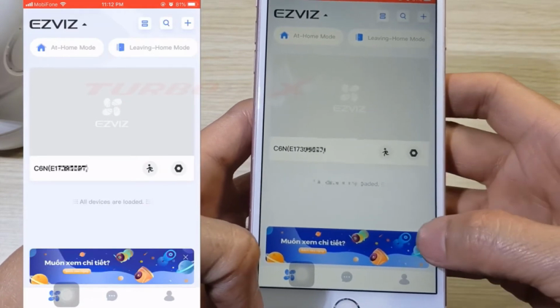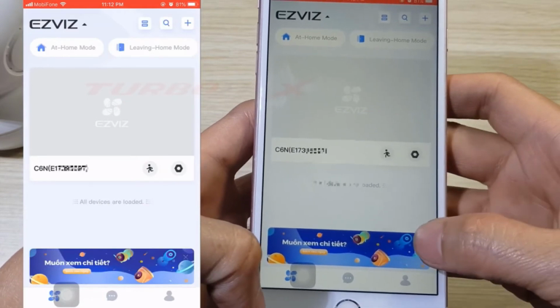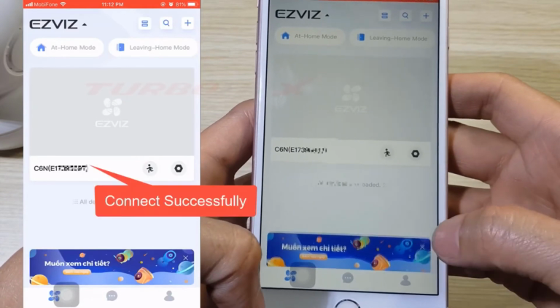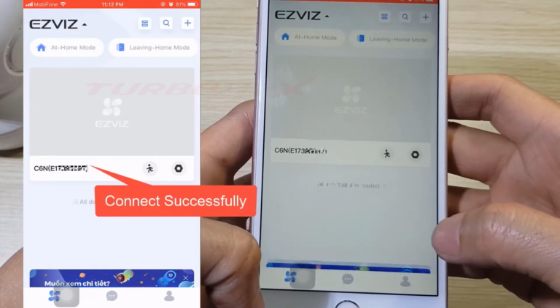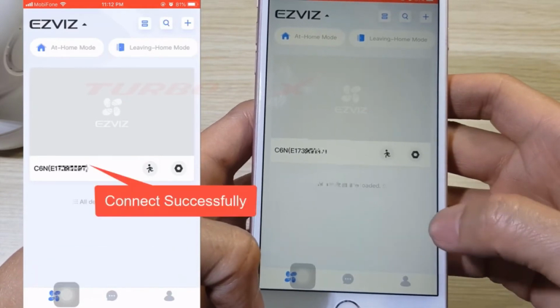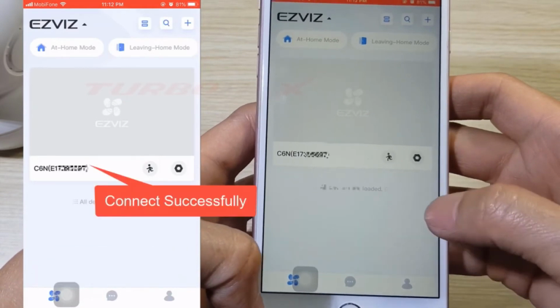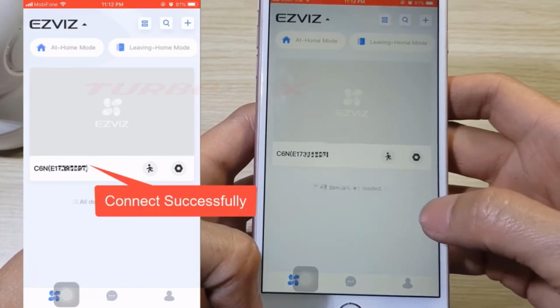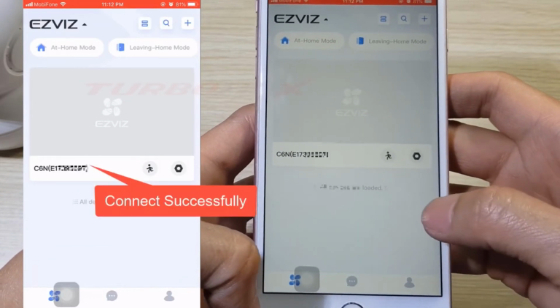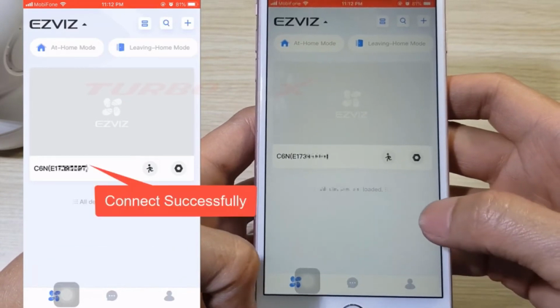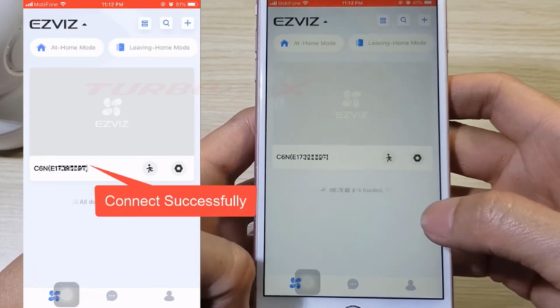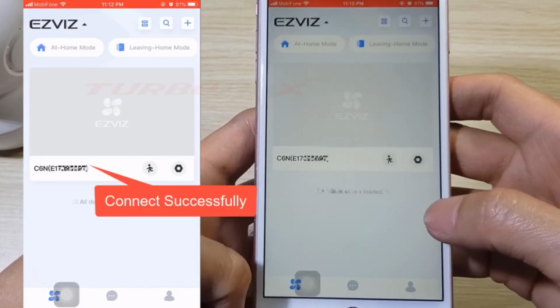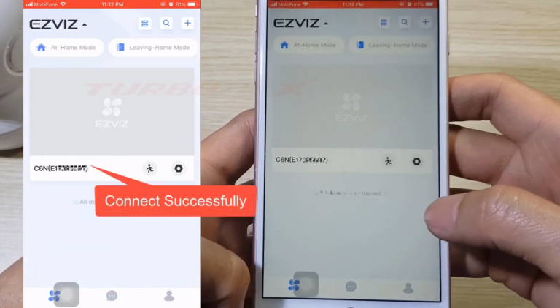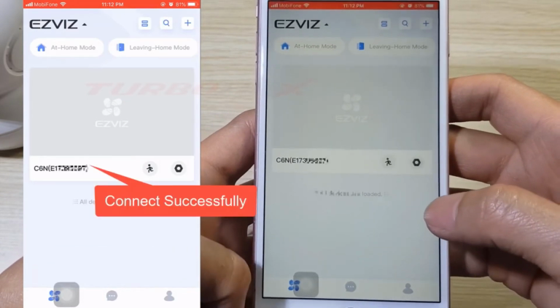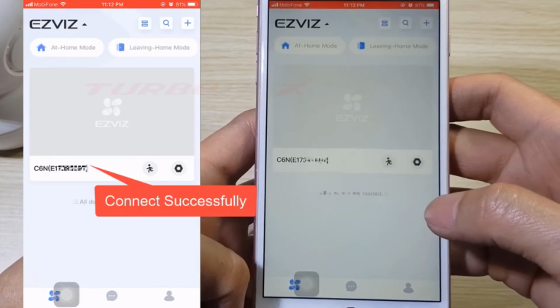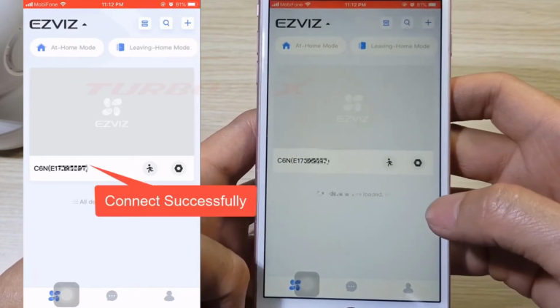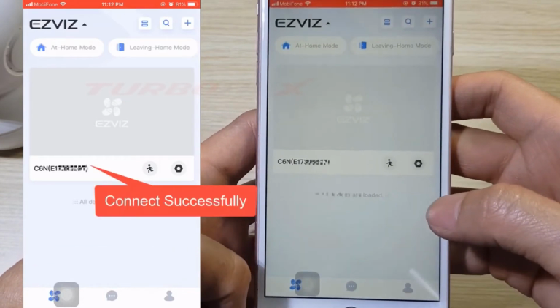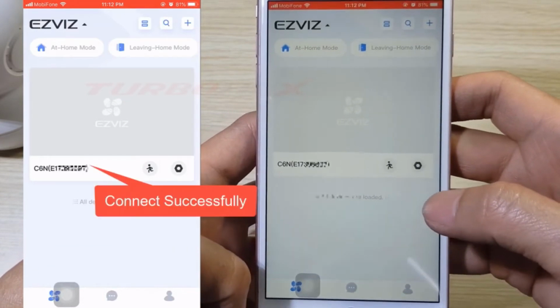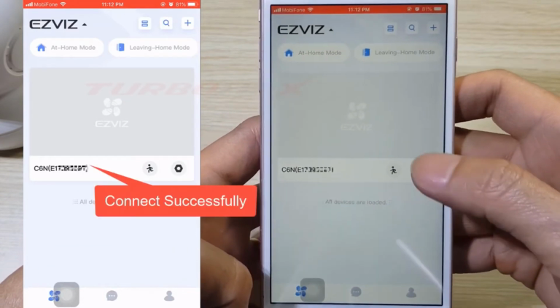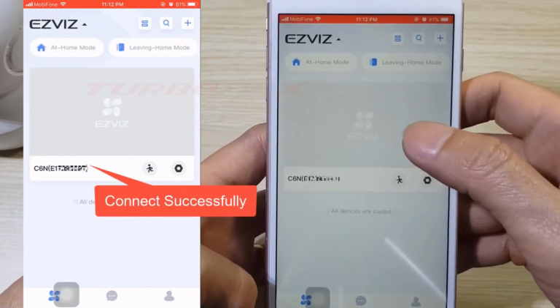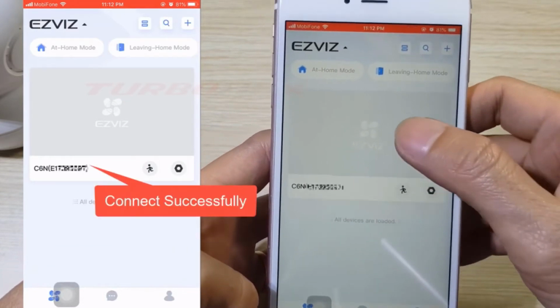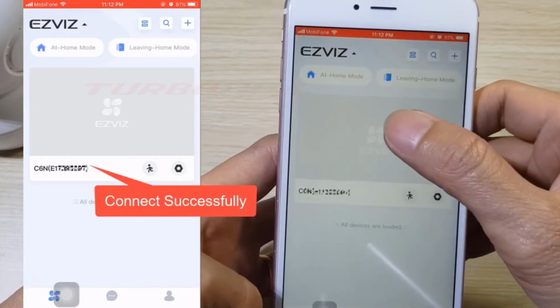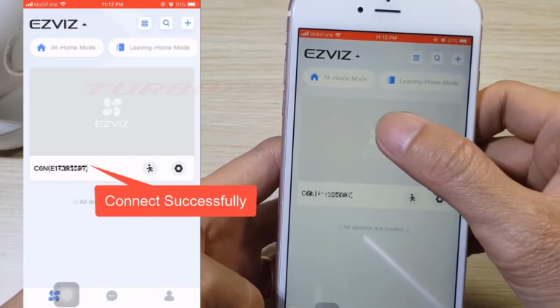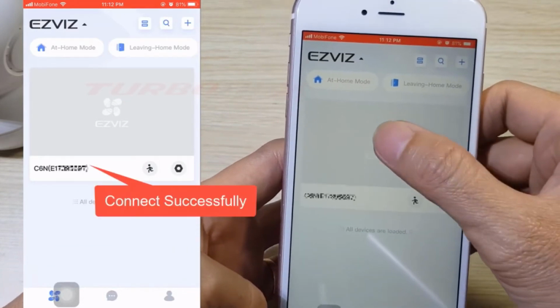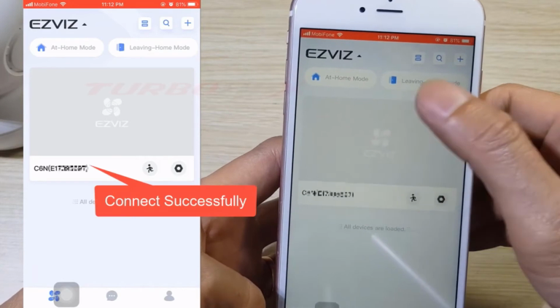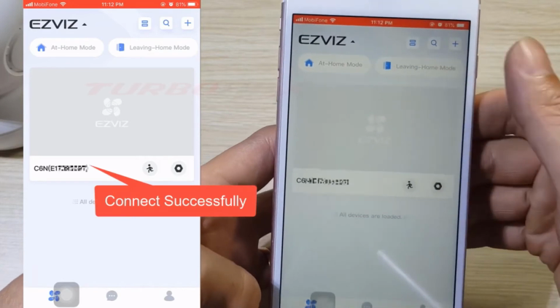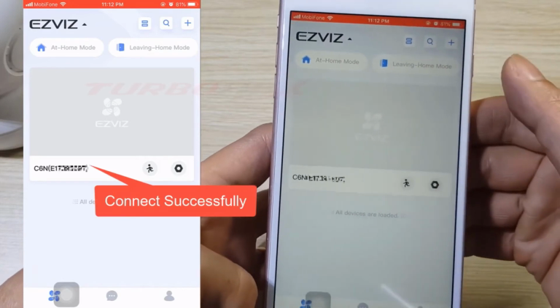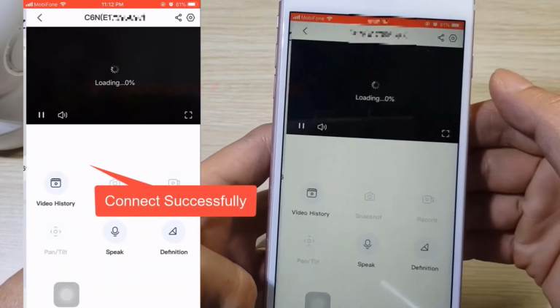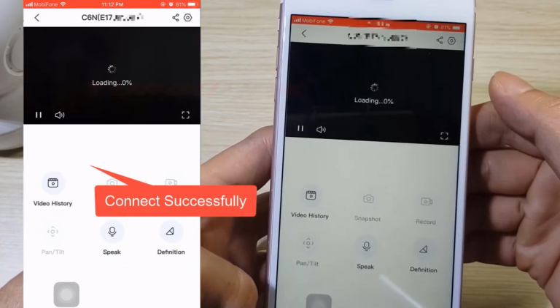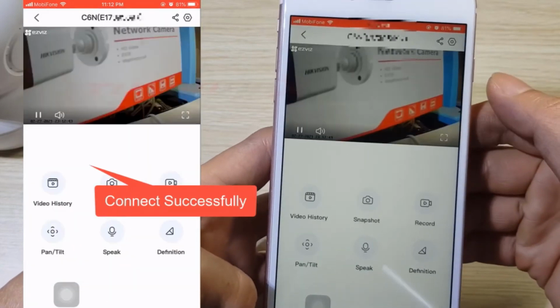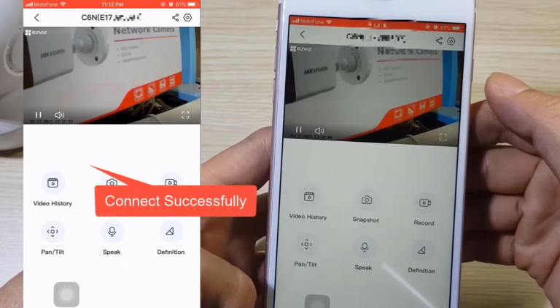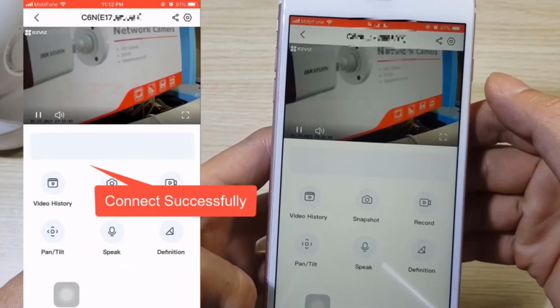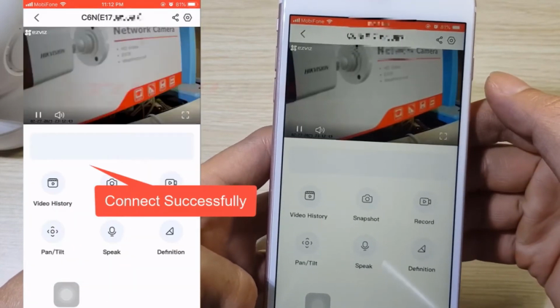The camera is connected to the Wi-Fi successfully and has been added to the EasyViz Cloud account.